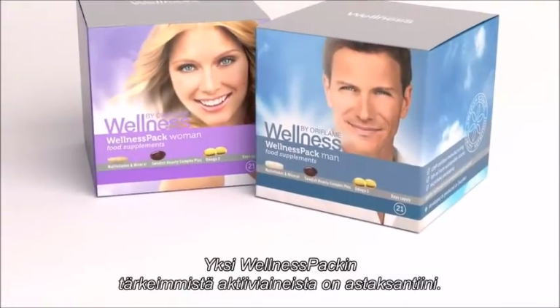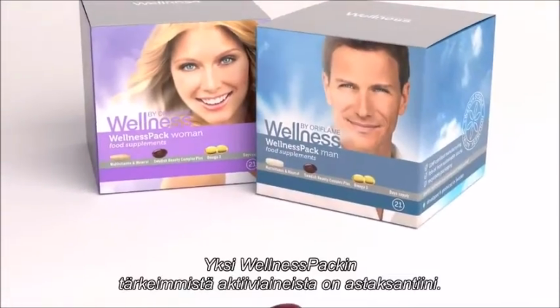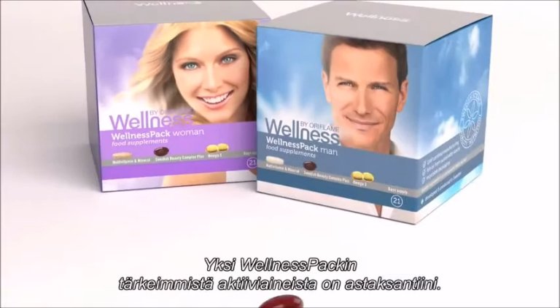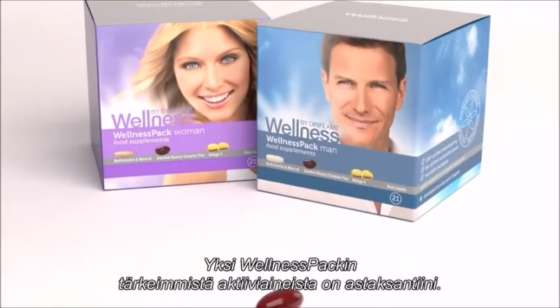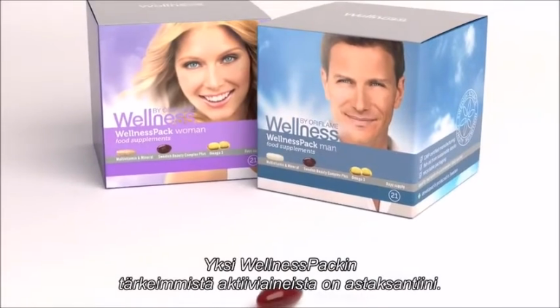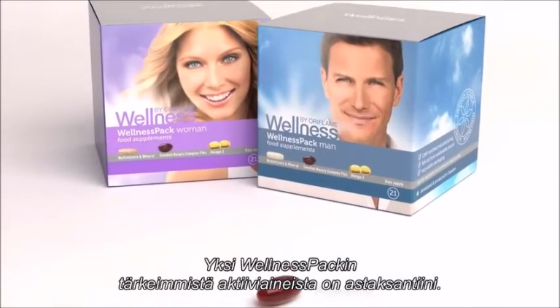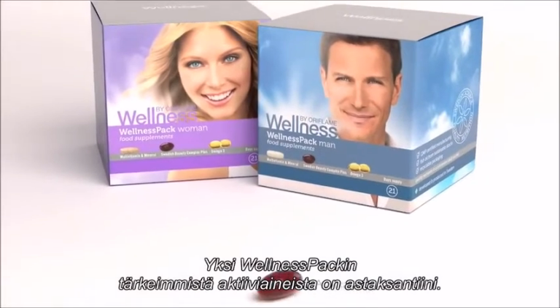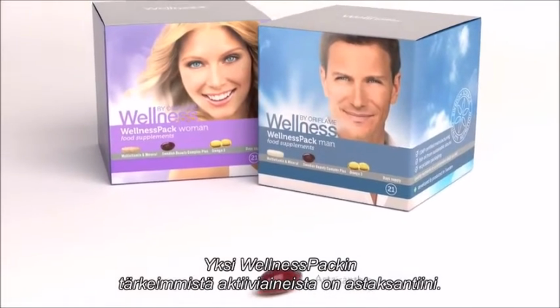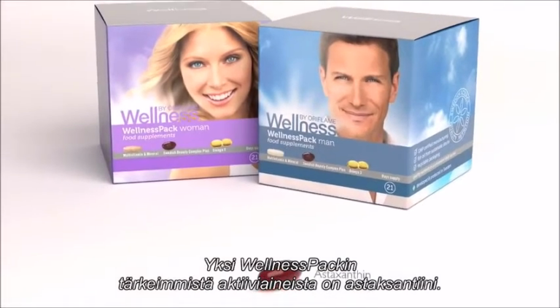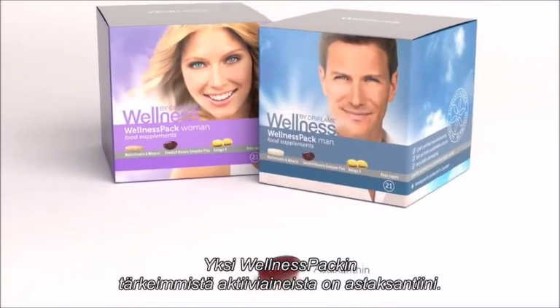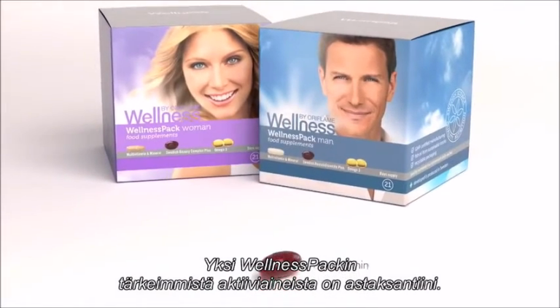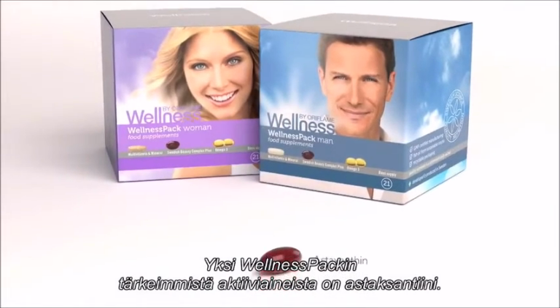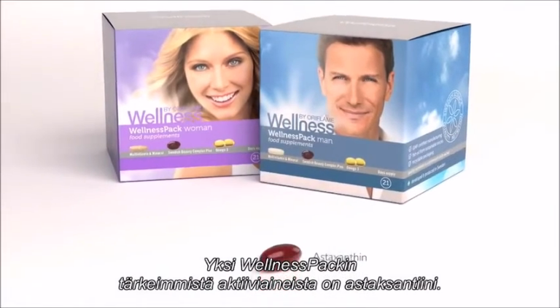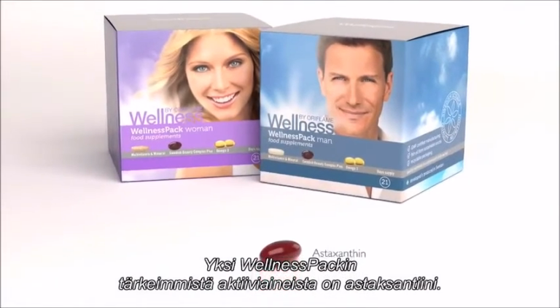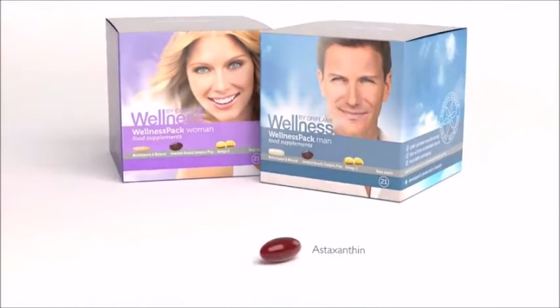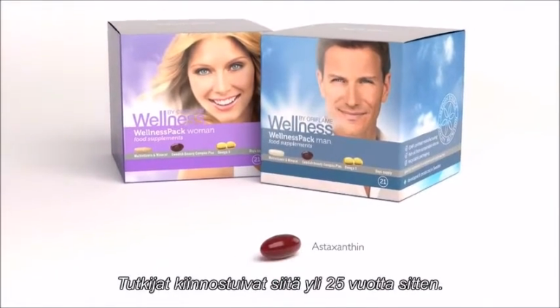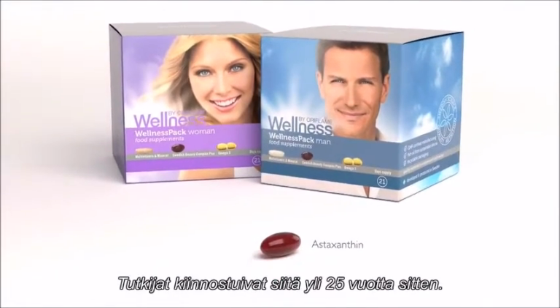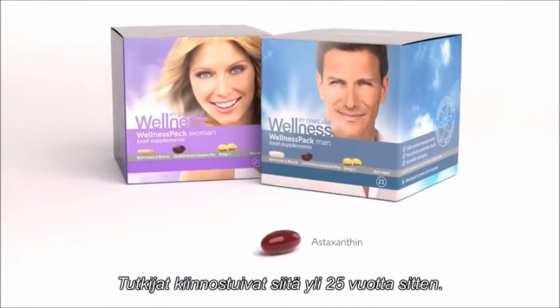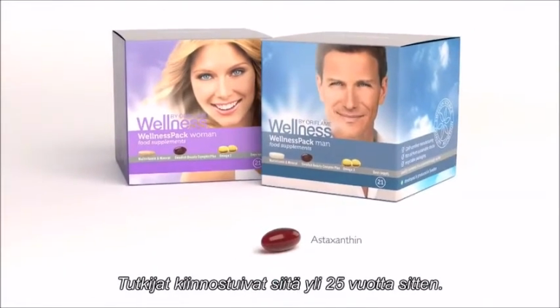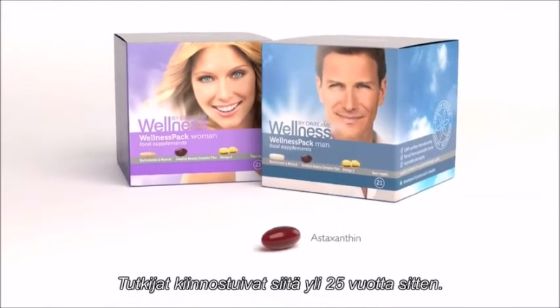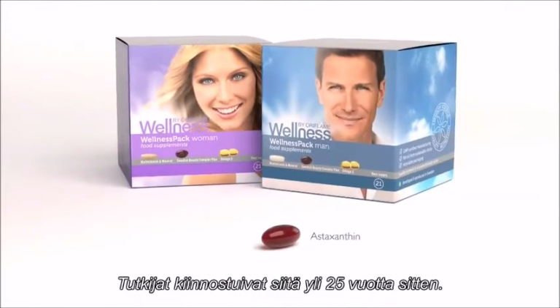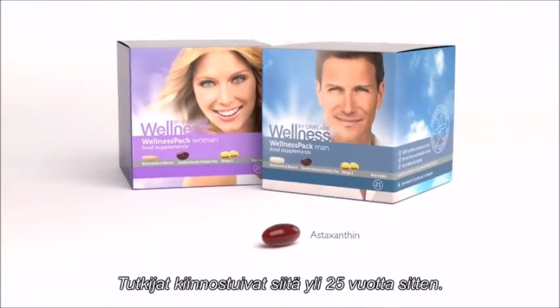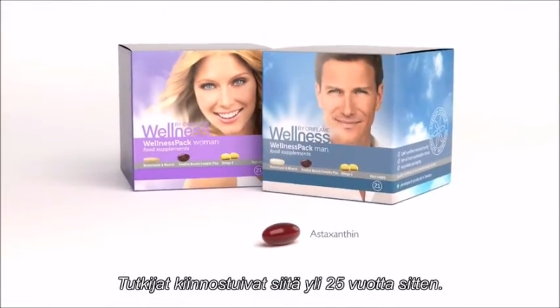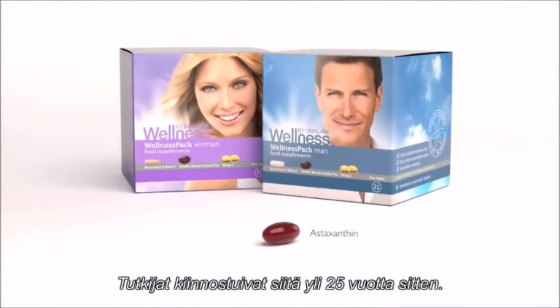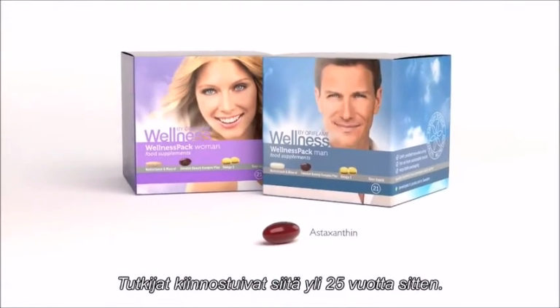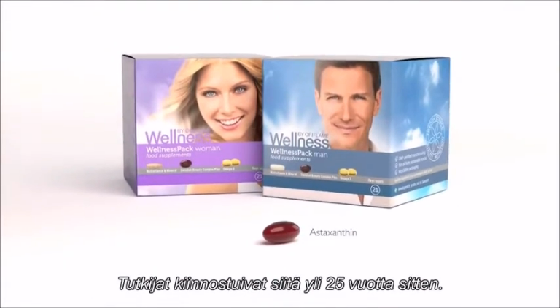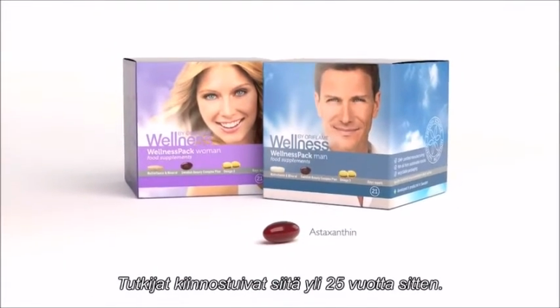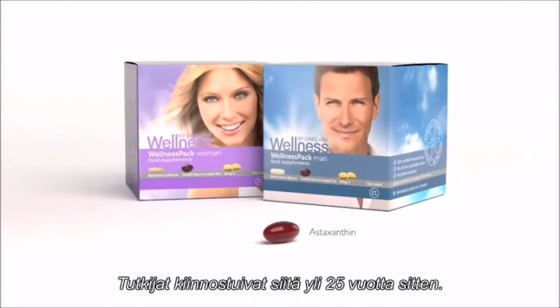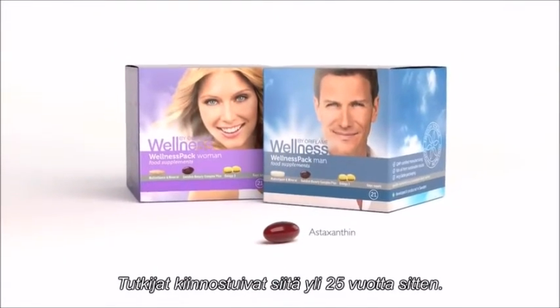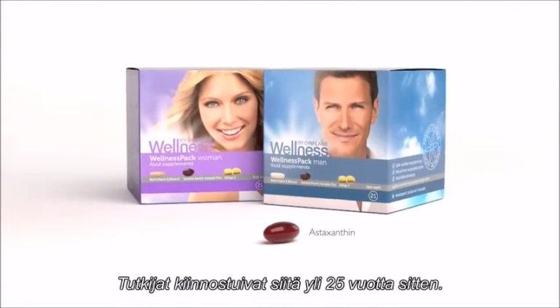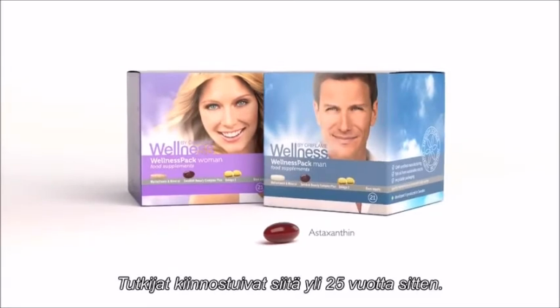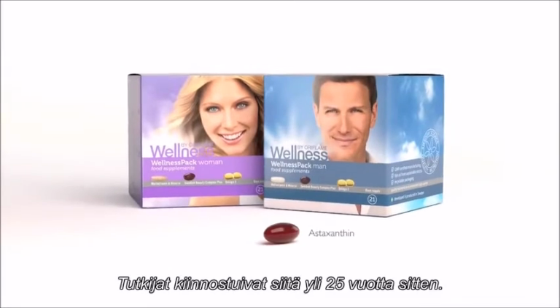Astaxanthin is the key ingredient of the Wellness Pack and caused interest among scientists more than 25 years ago.